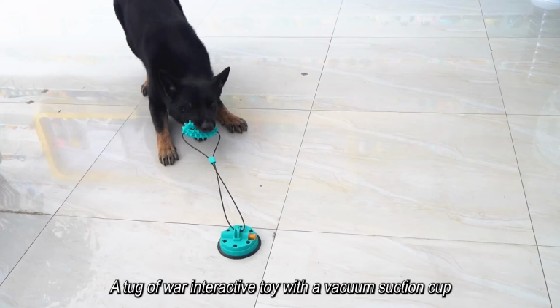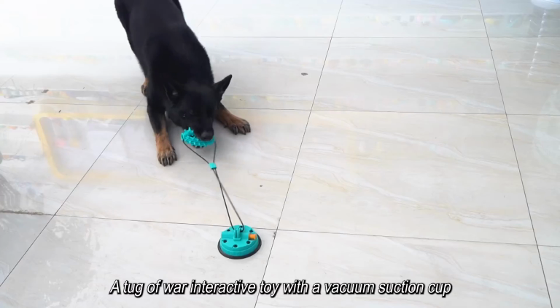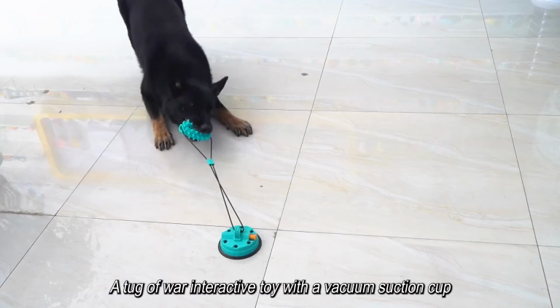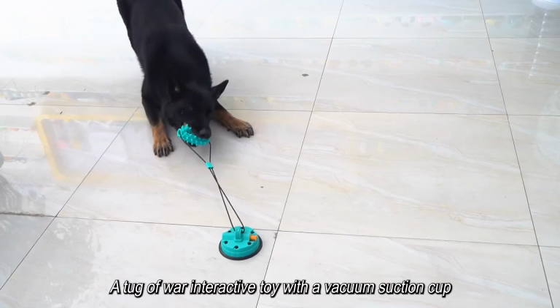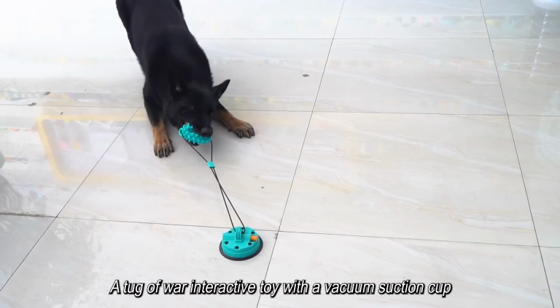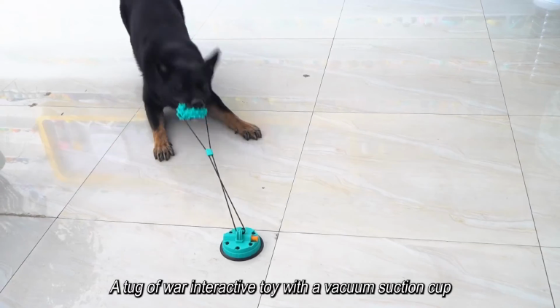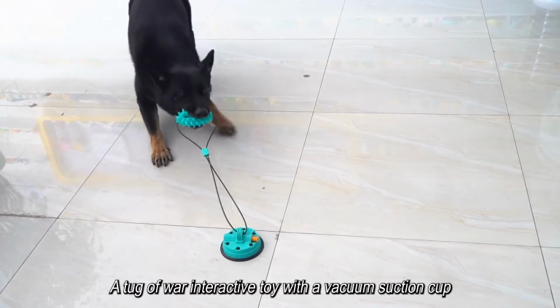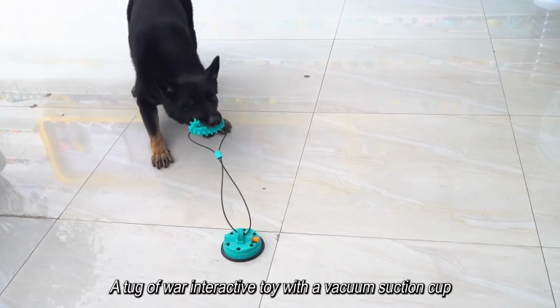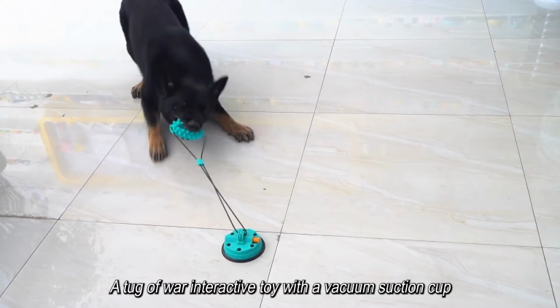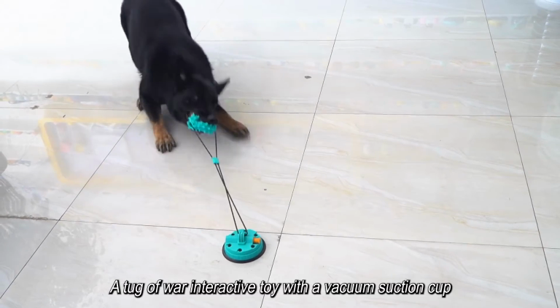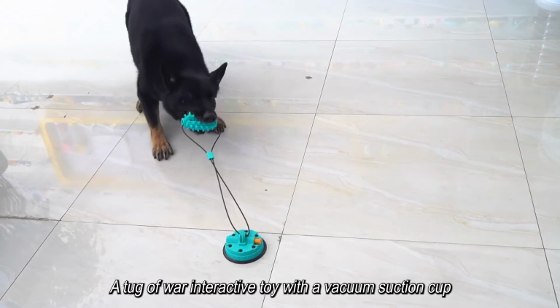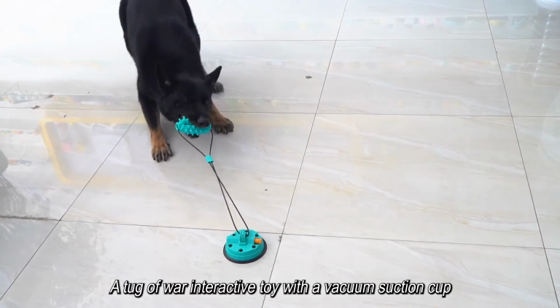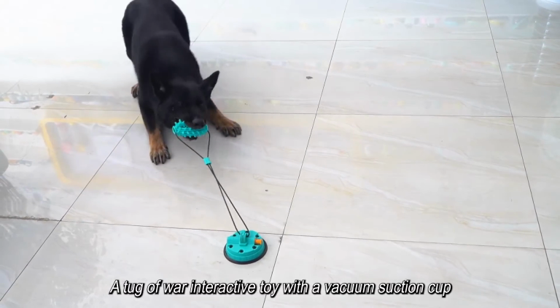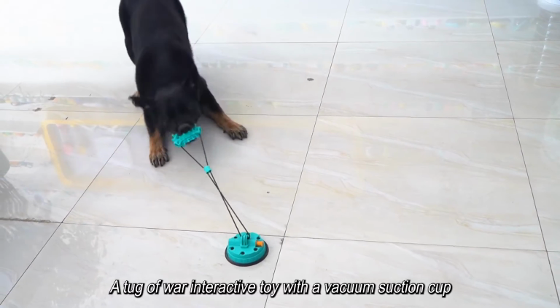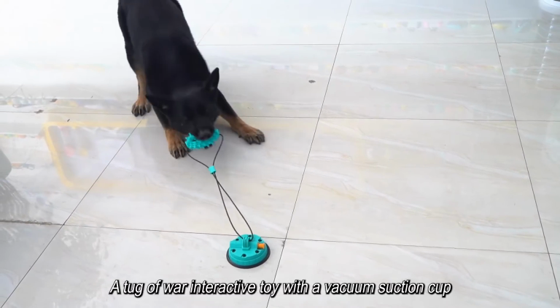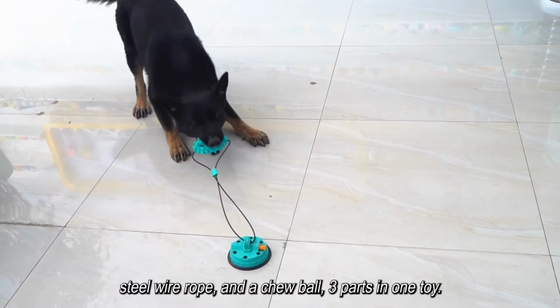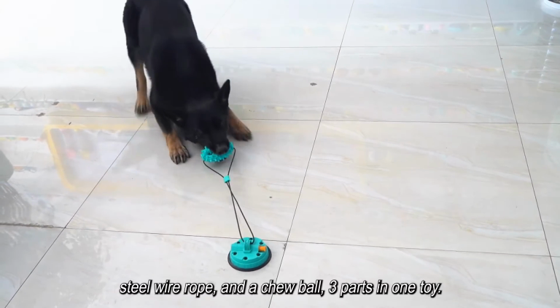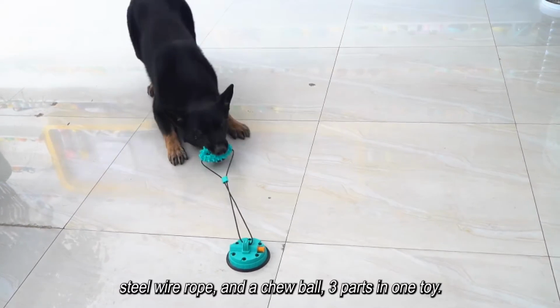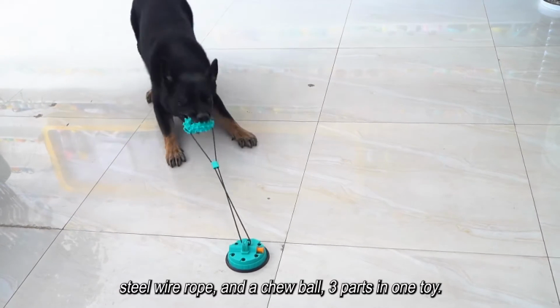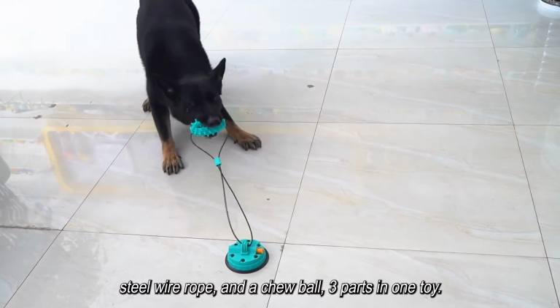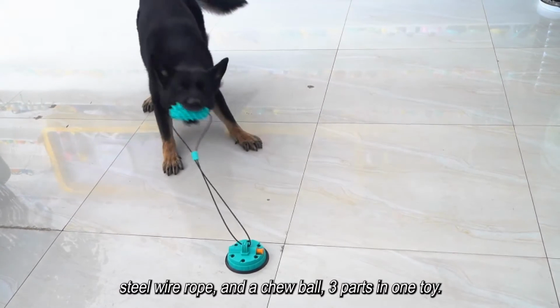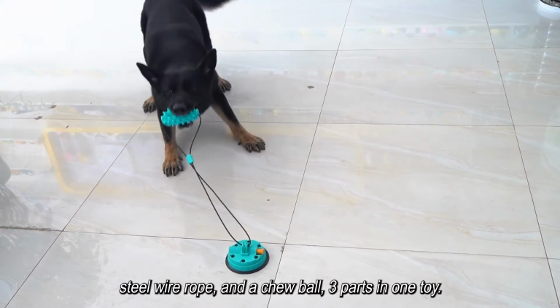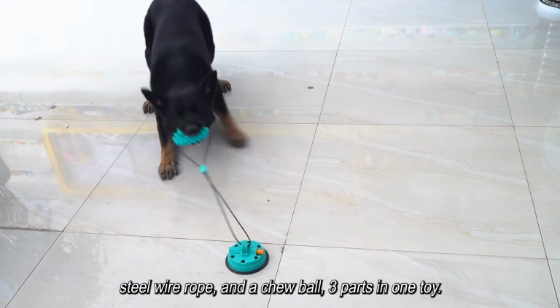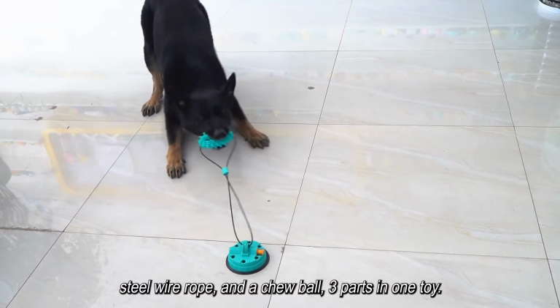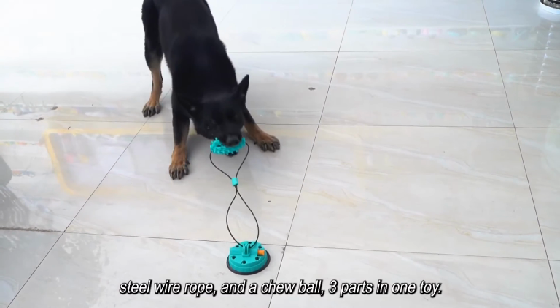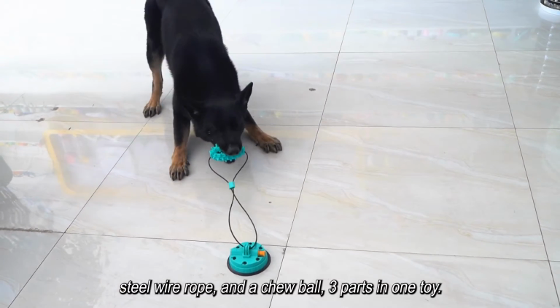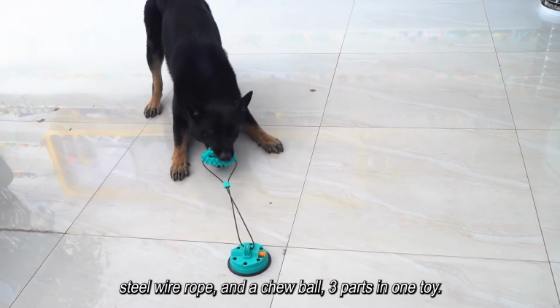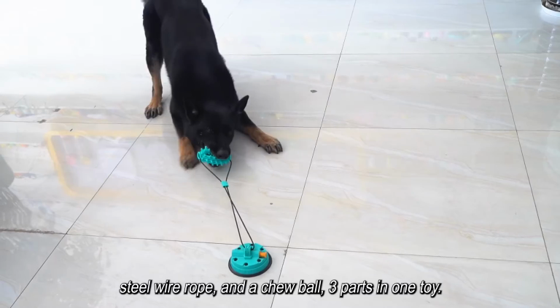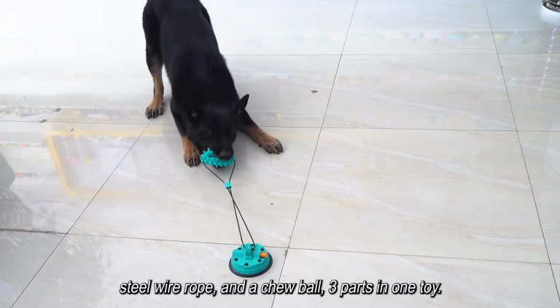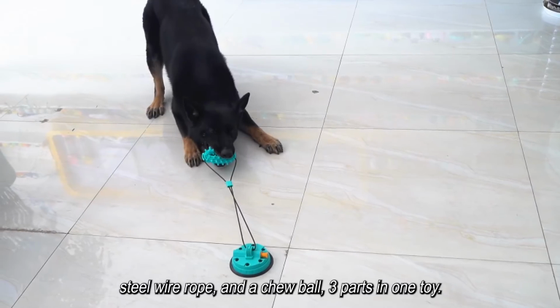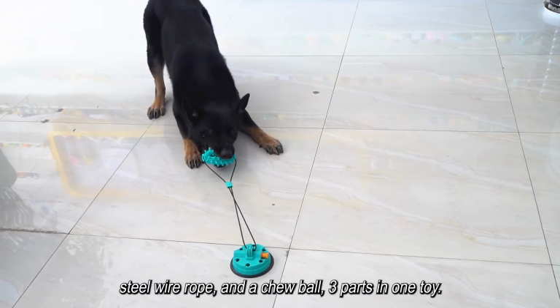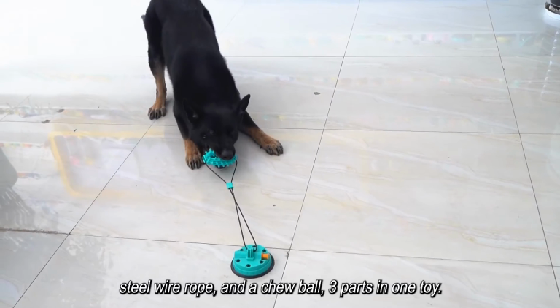A tug-of-war interactive toy with a vacuum suction cup, steel wire rope, and a chew ball — three parts in one toy.